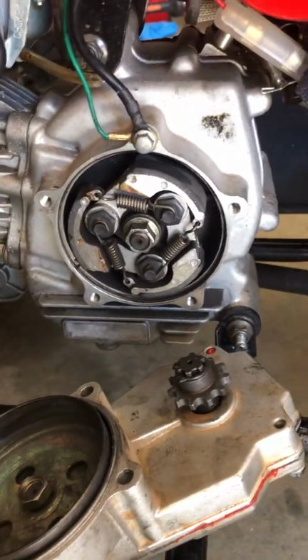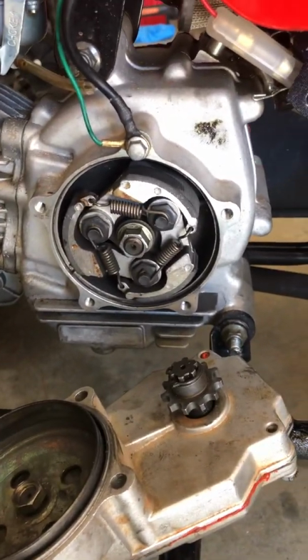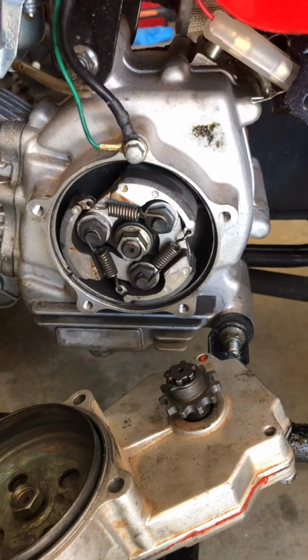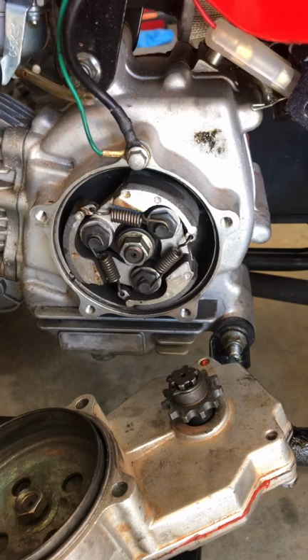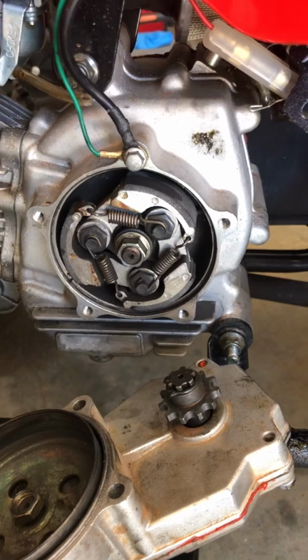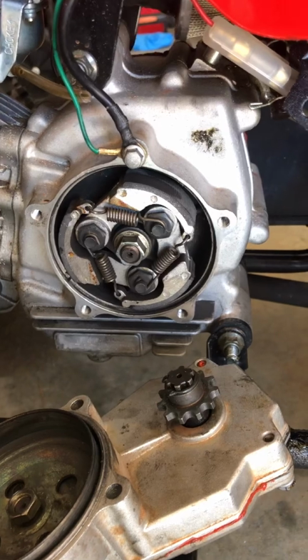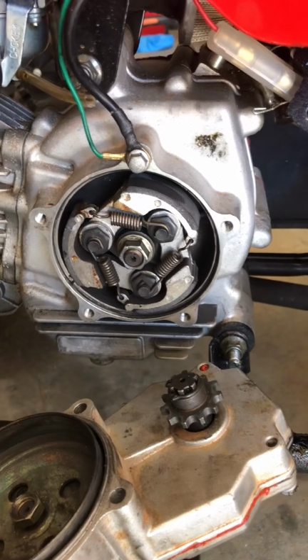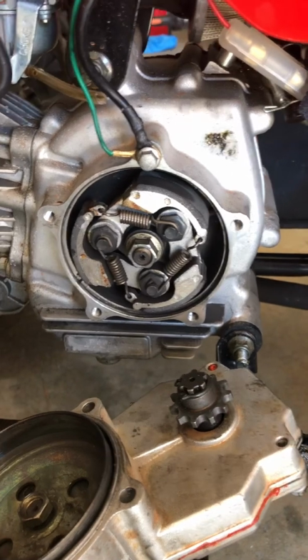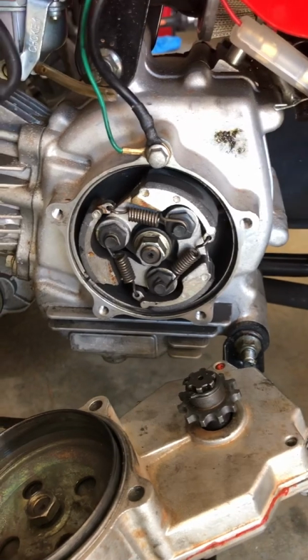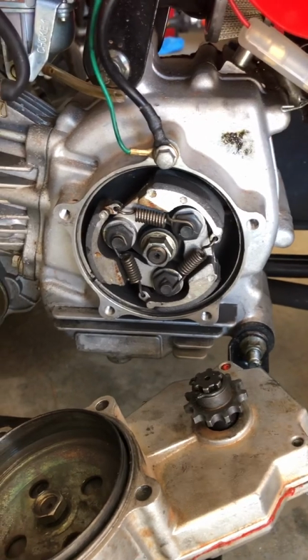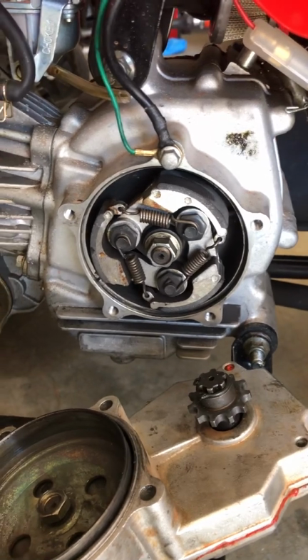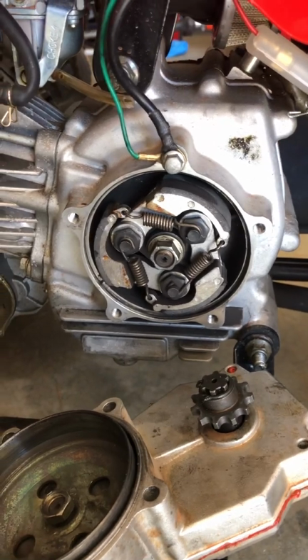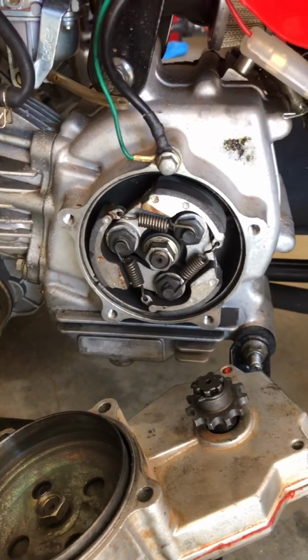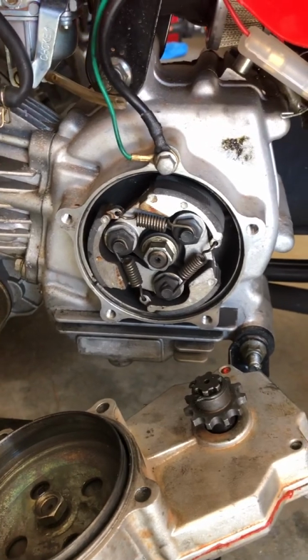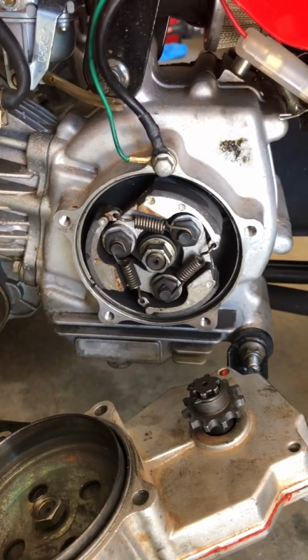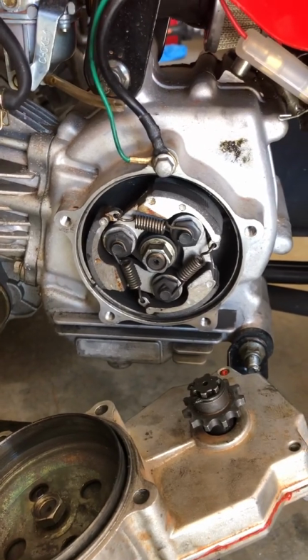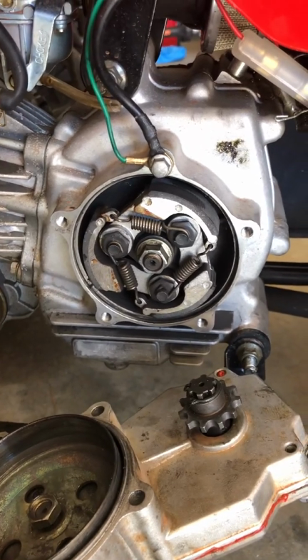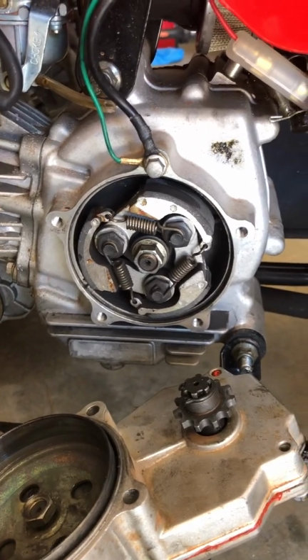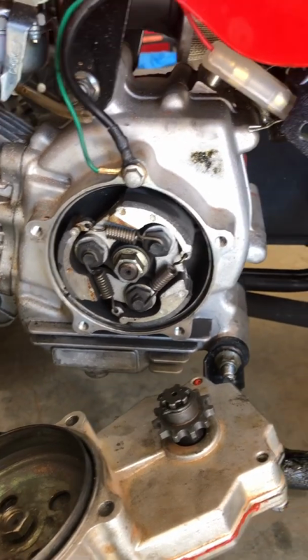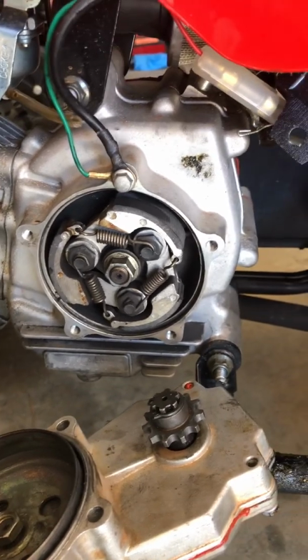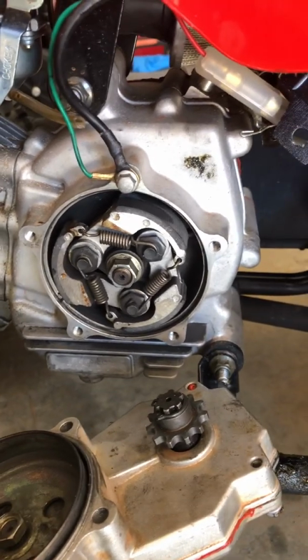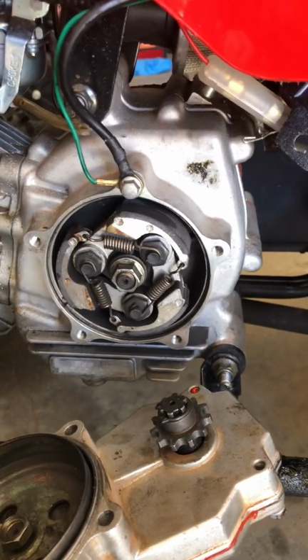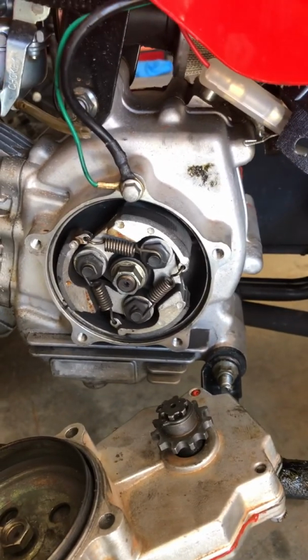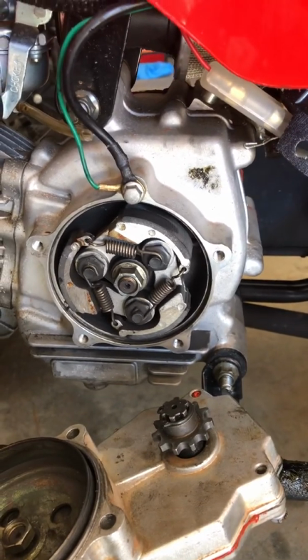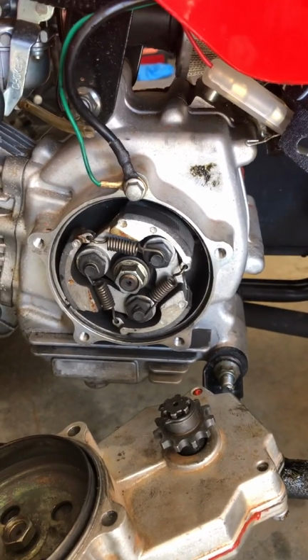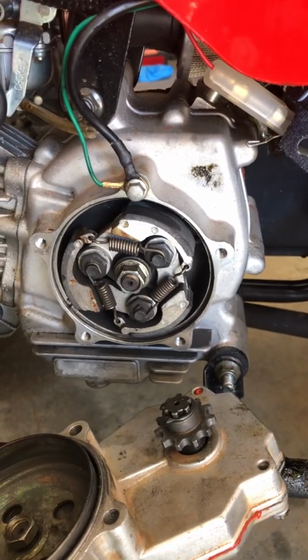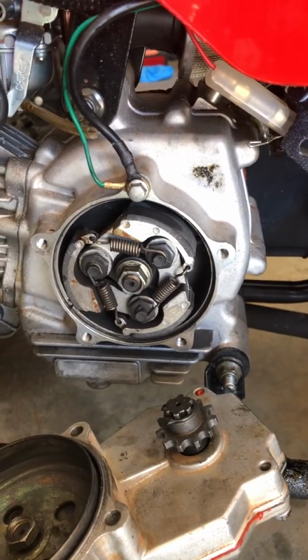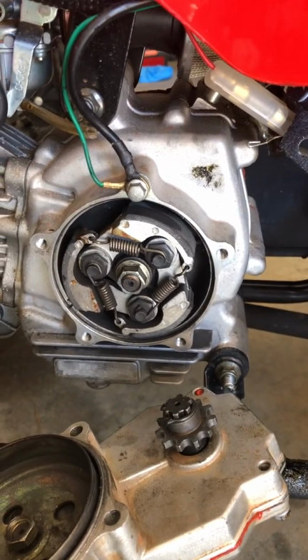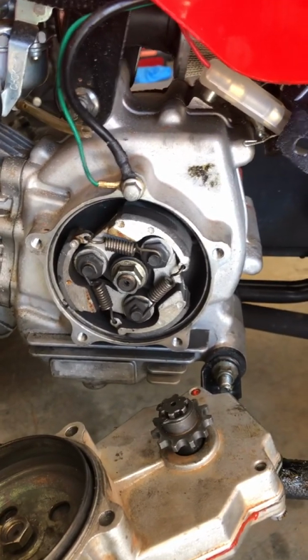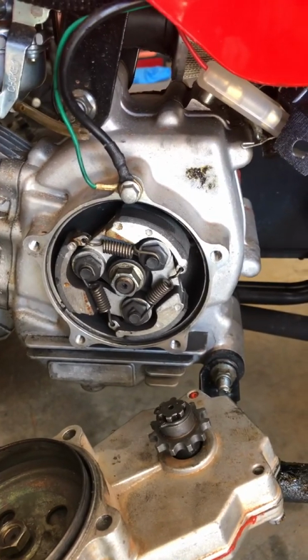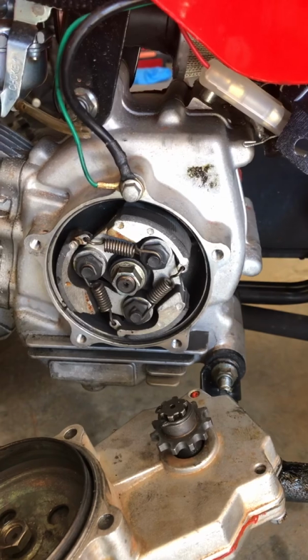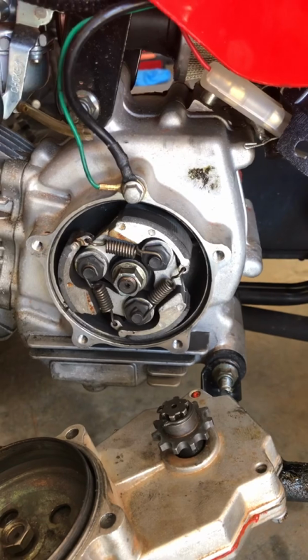Anyway, that's how it works — it's very similar to a chainsaw clutch. From what I've seen it's basically an oversized chainsaw clutch.